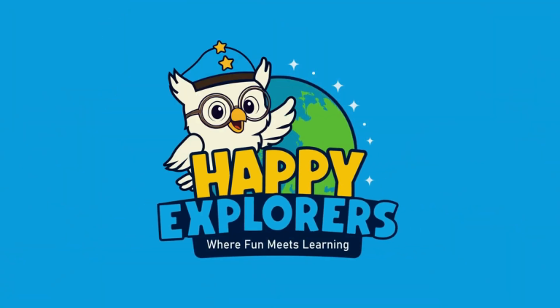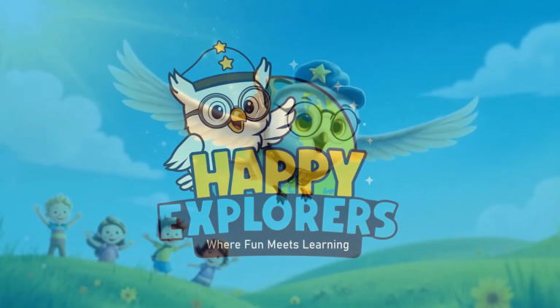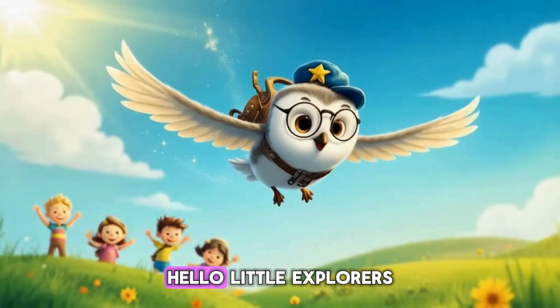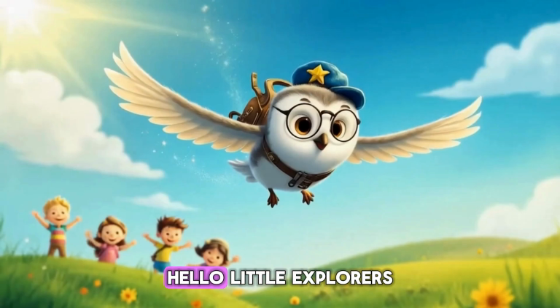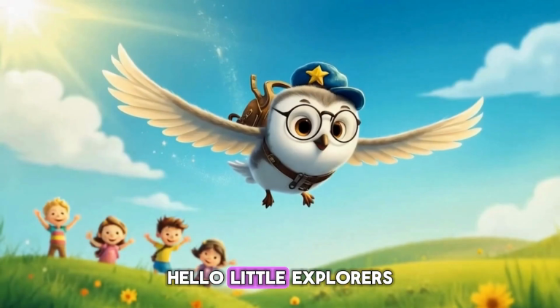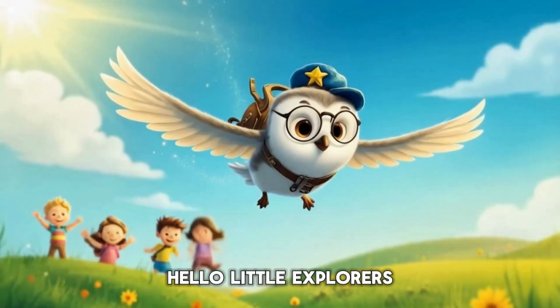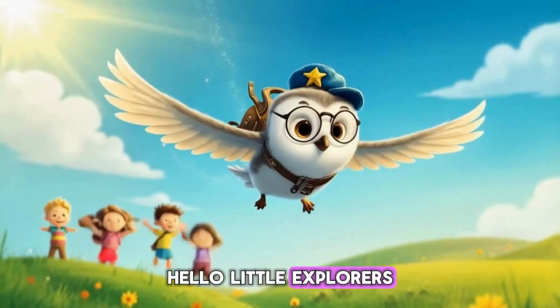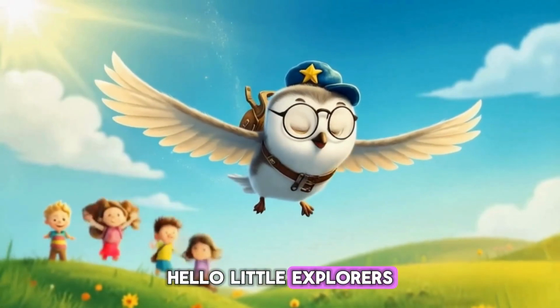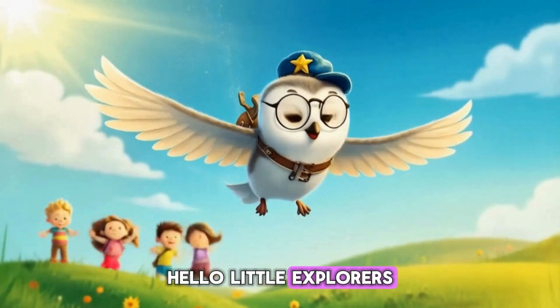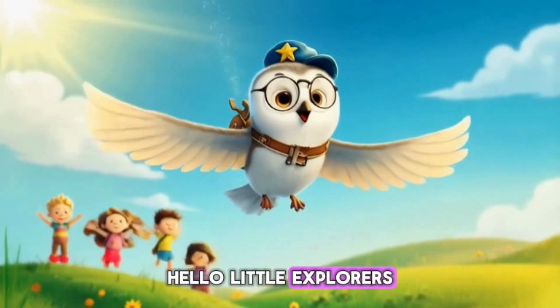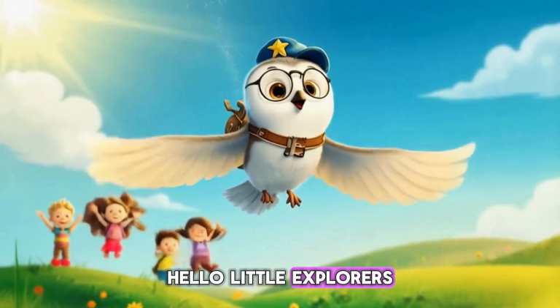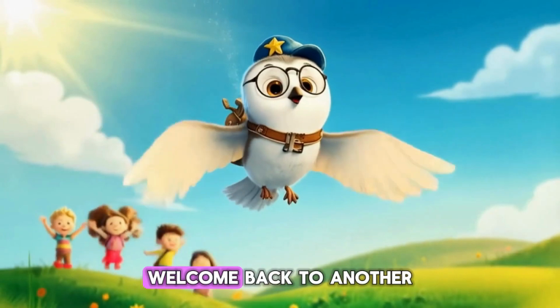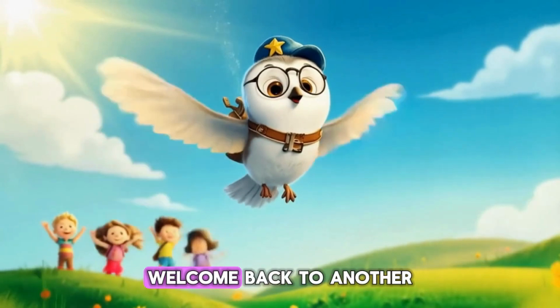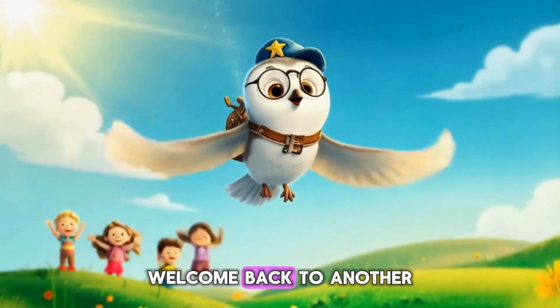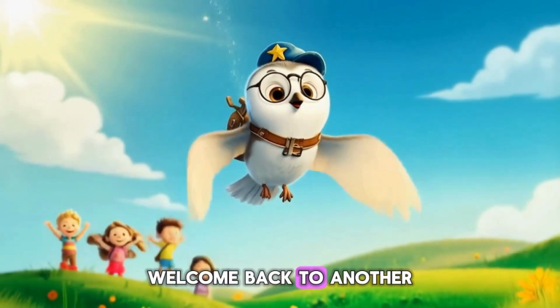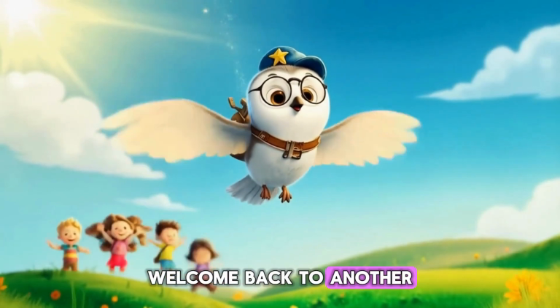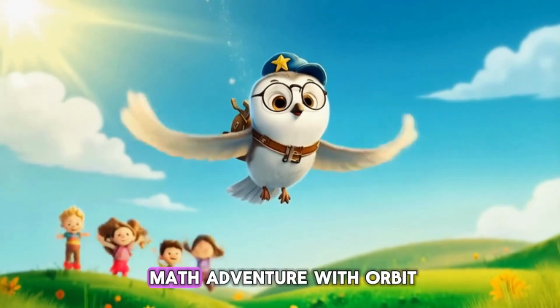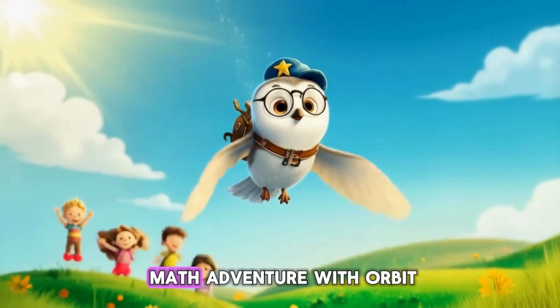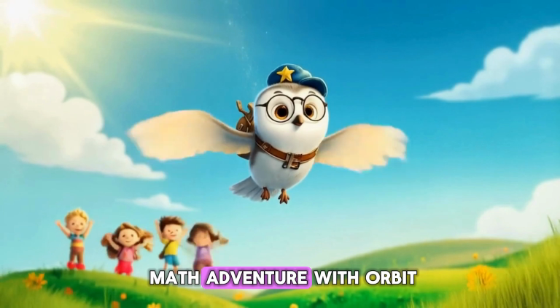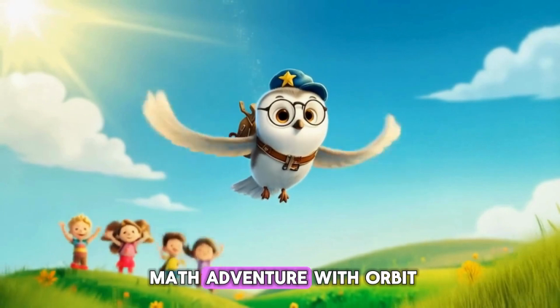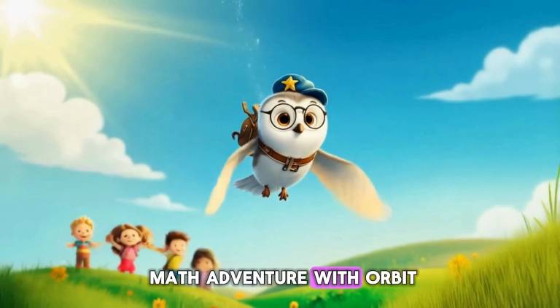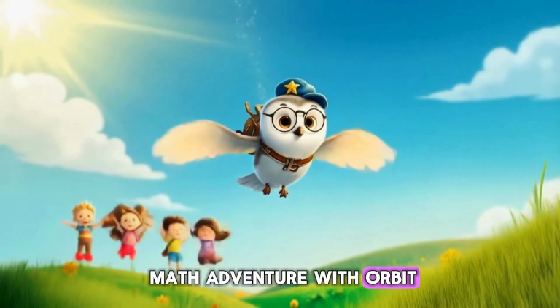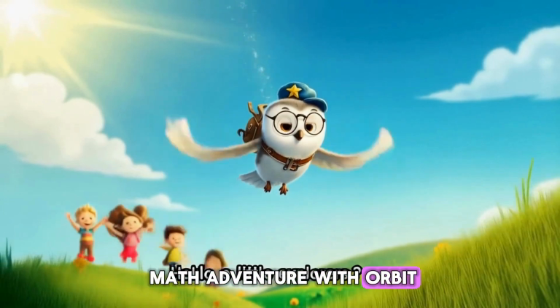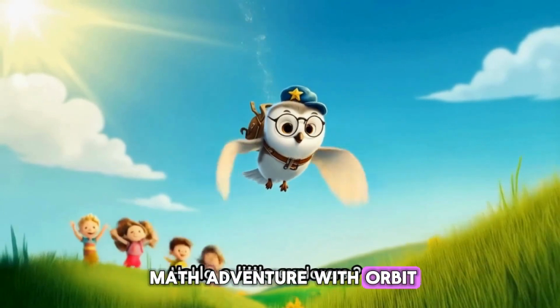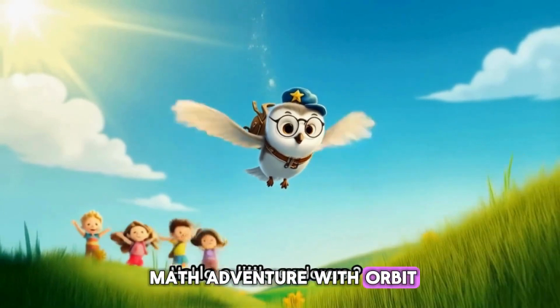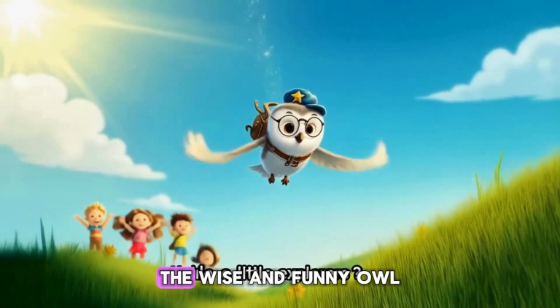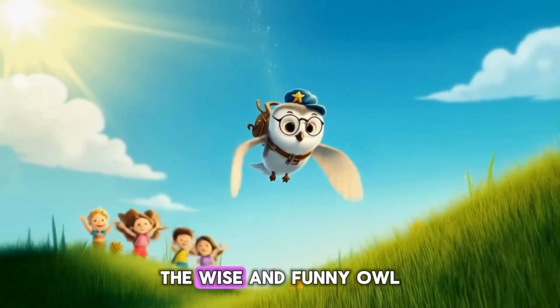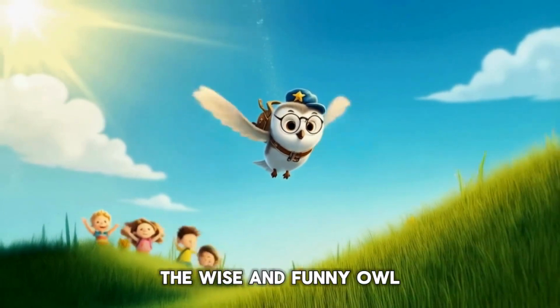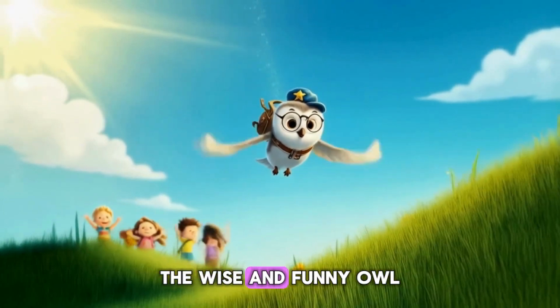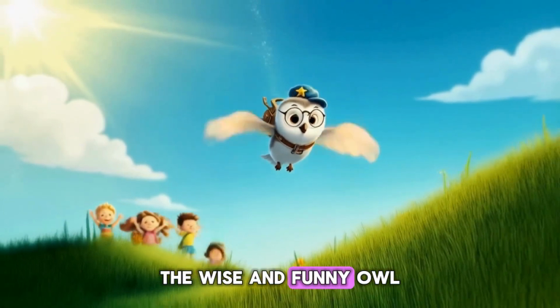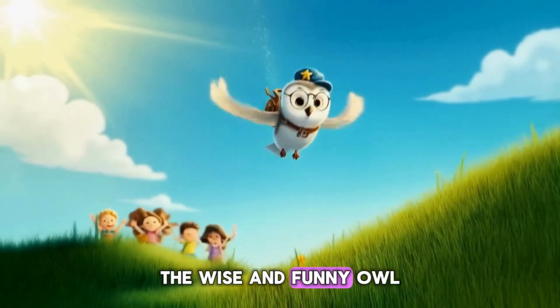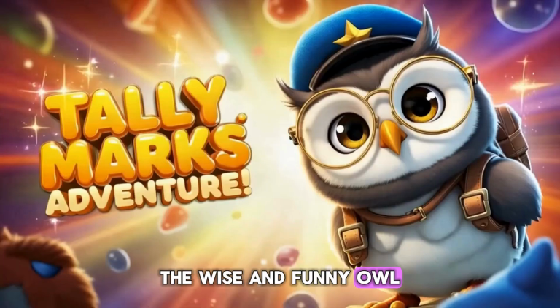Hello, little explorers. Welcome back to another math adventure with Orbit, the wise and funny owl.